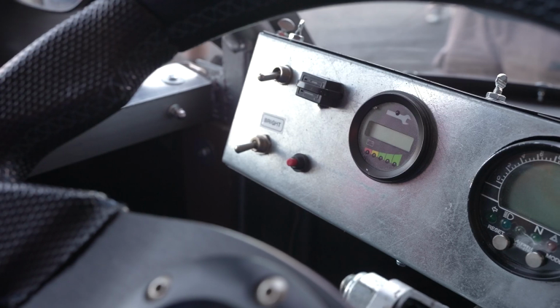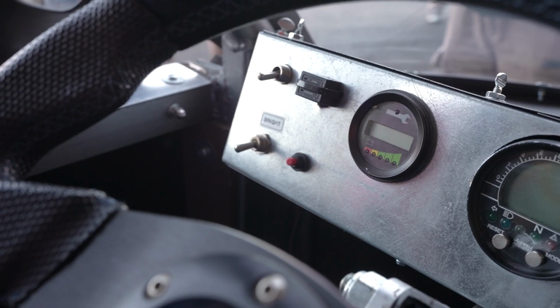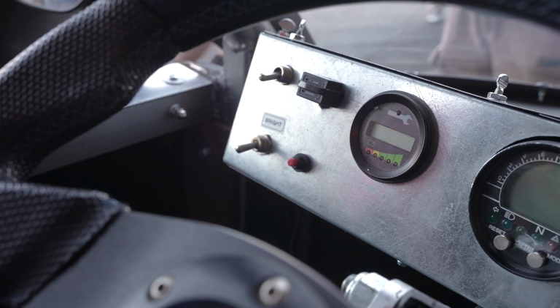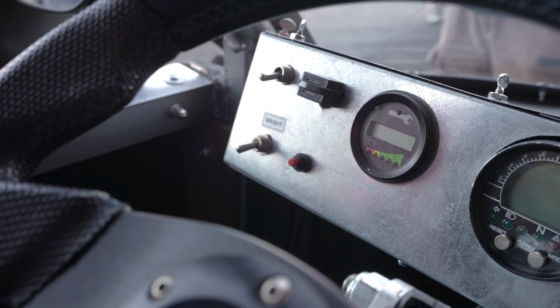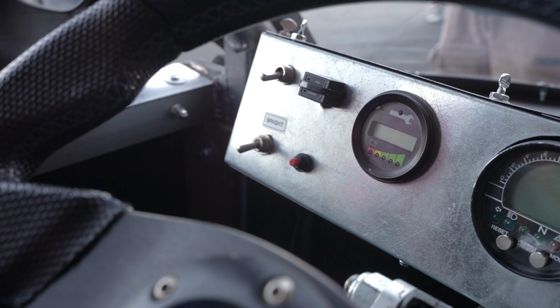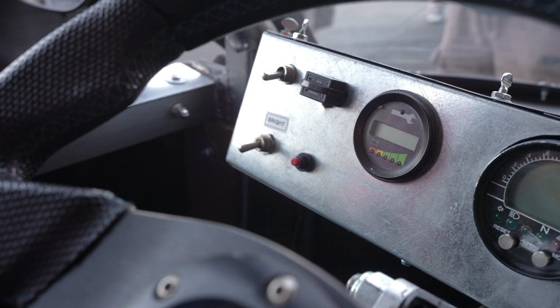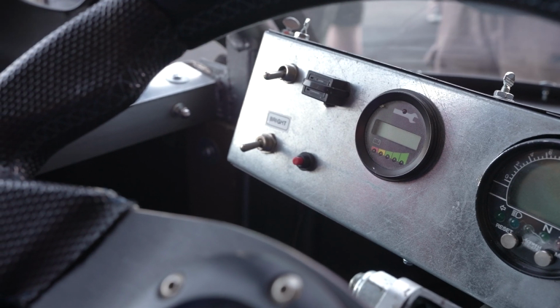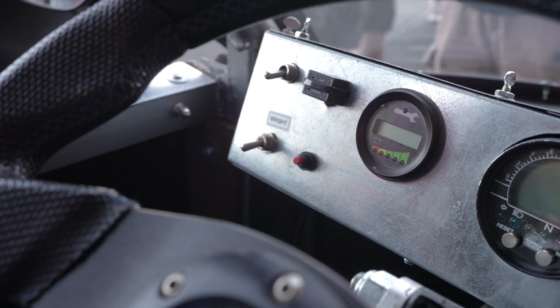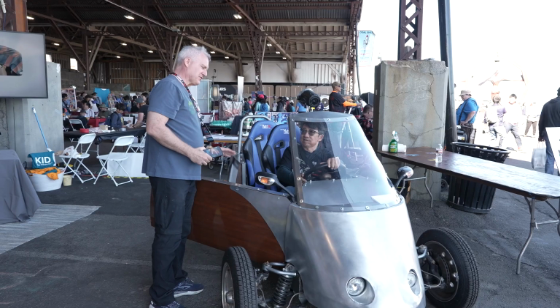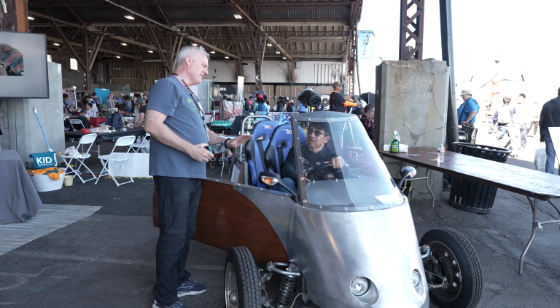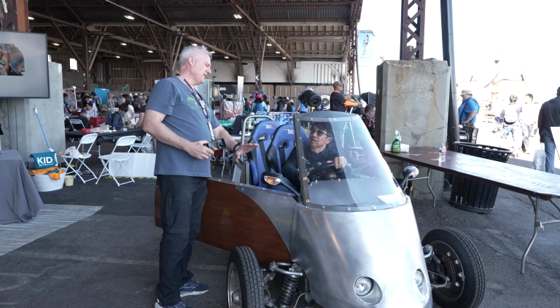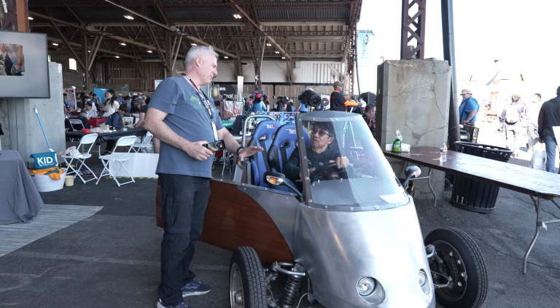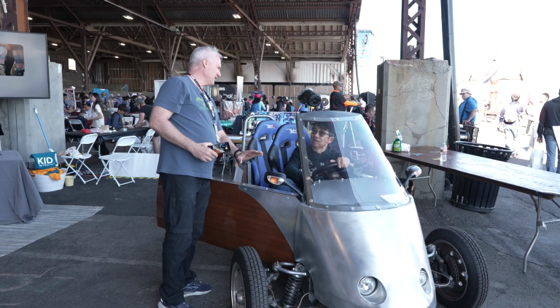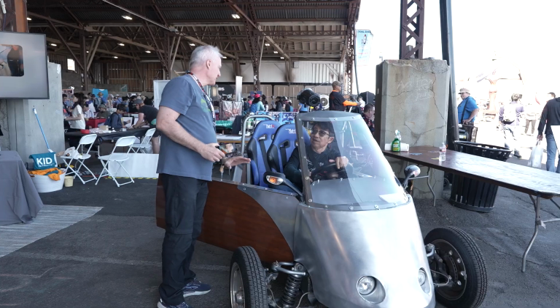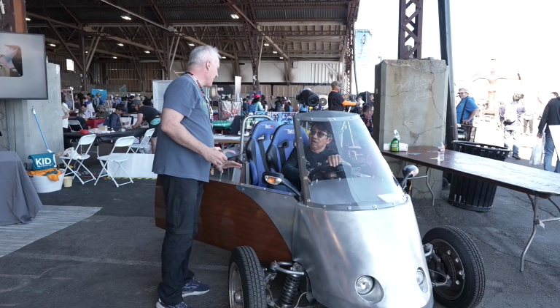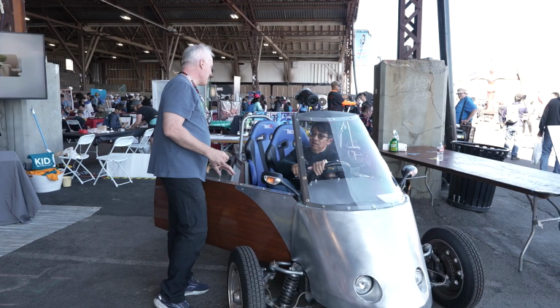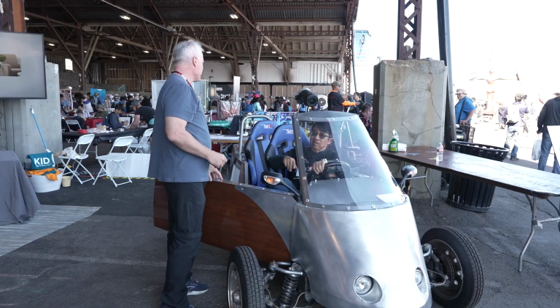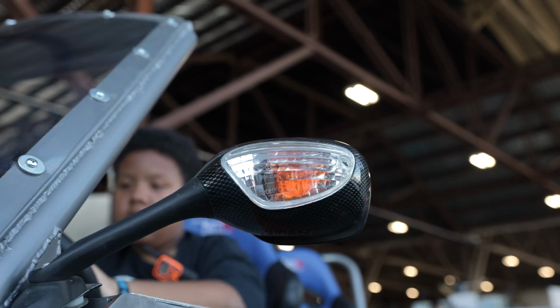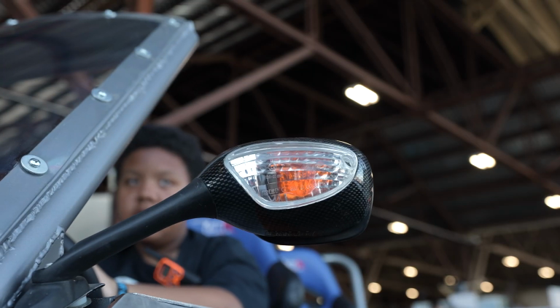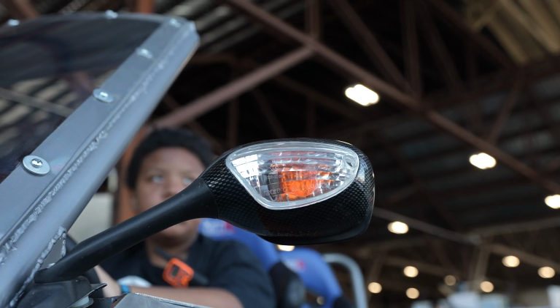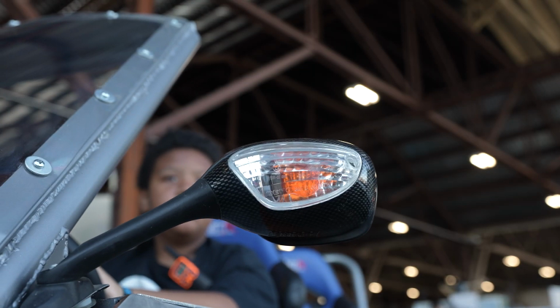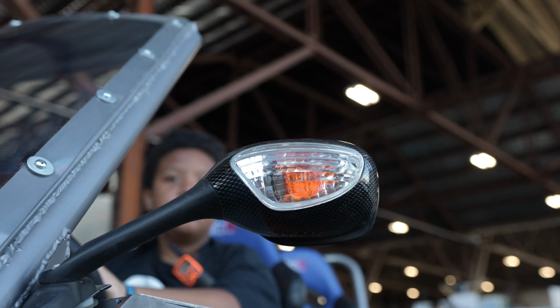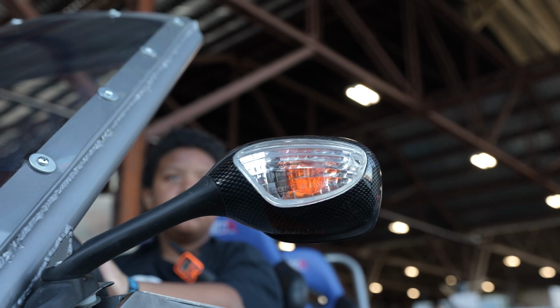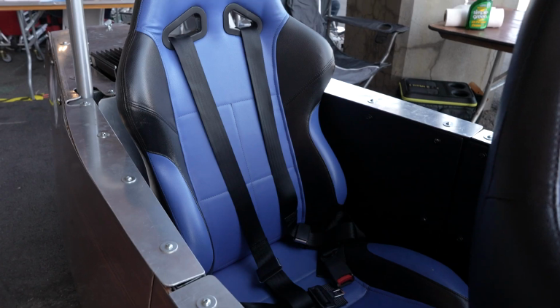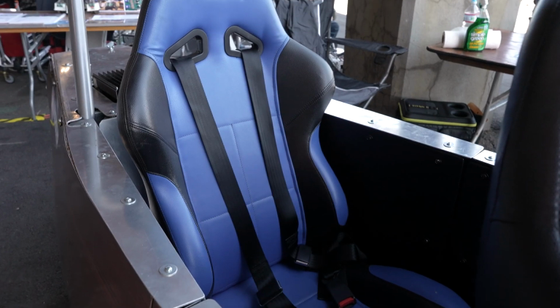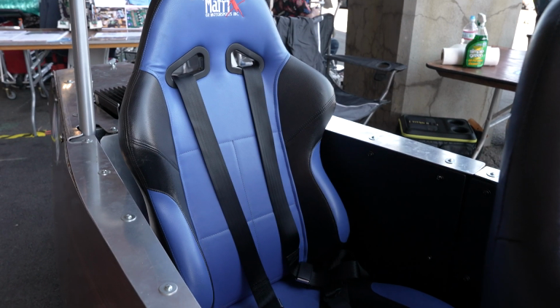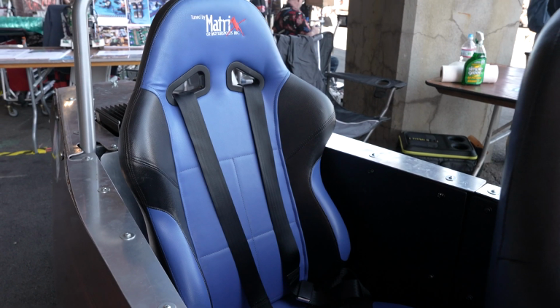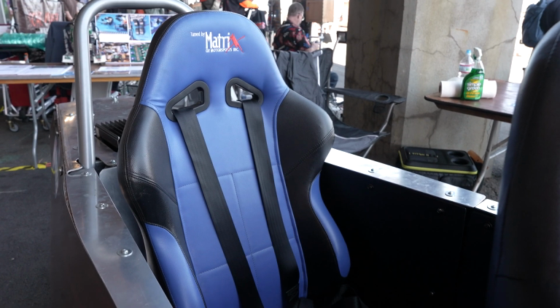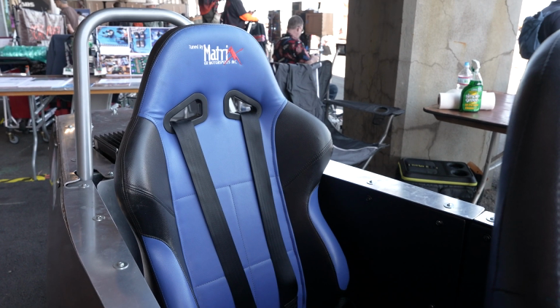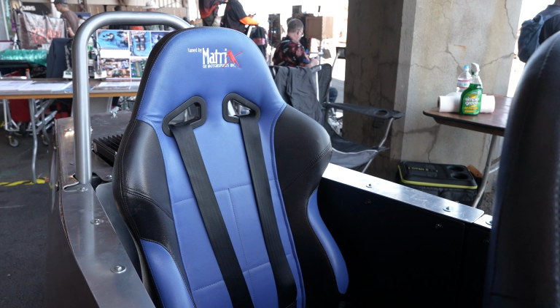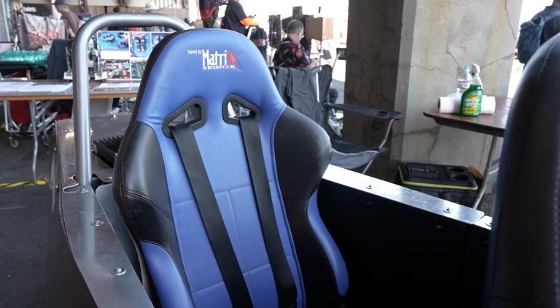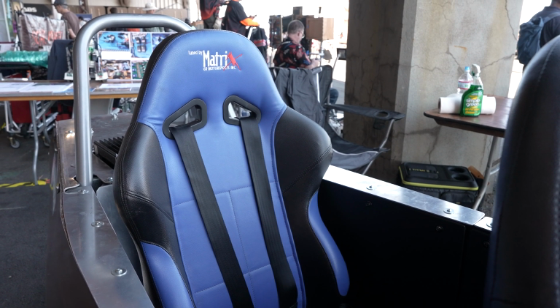That's where the inspiration came from. The inspiration also came from the Messerschmitt, which was a car similar to this built after World War II.